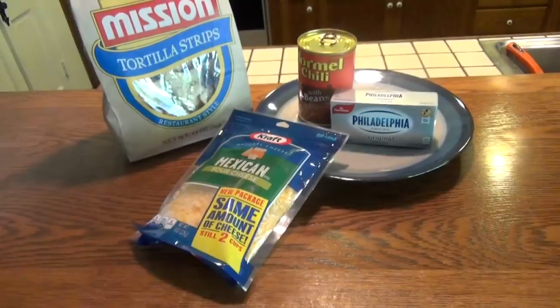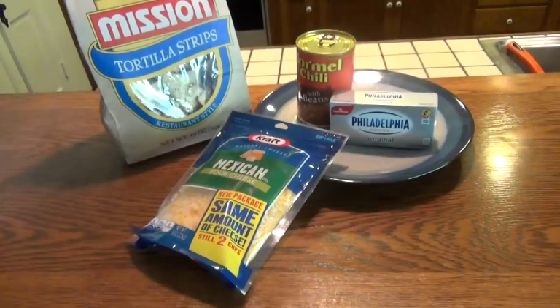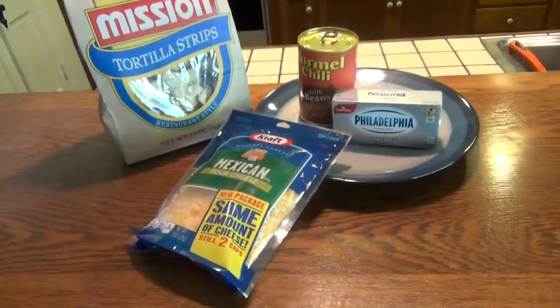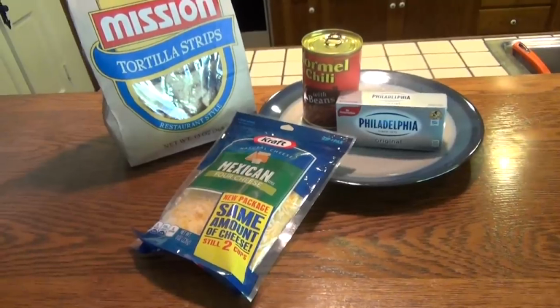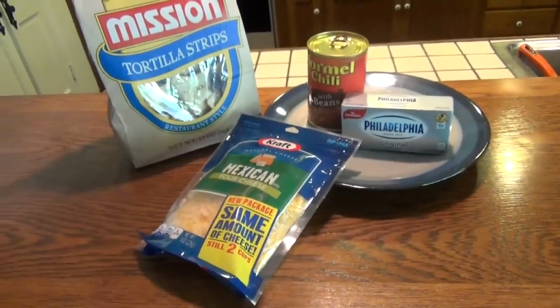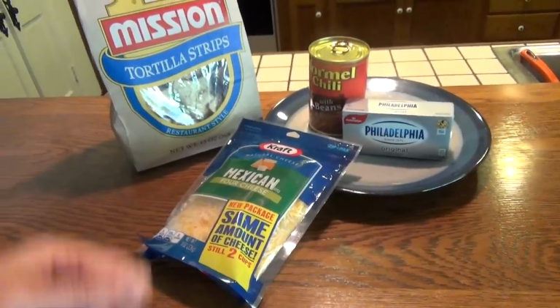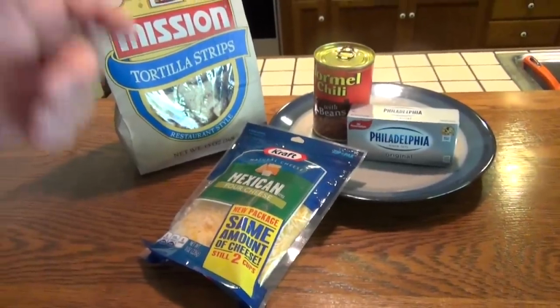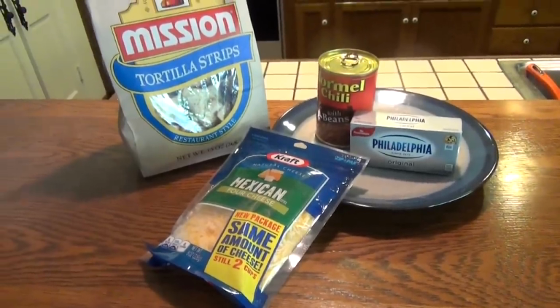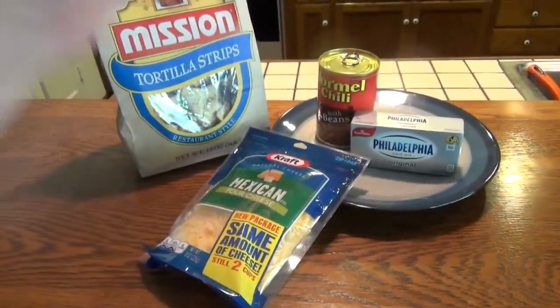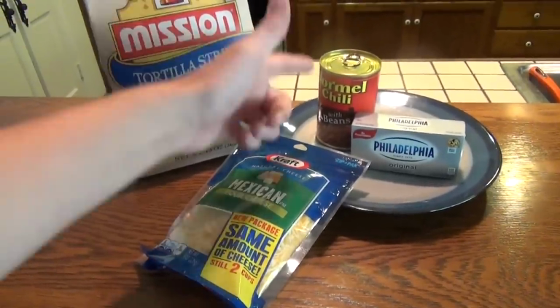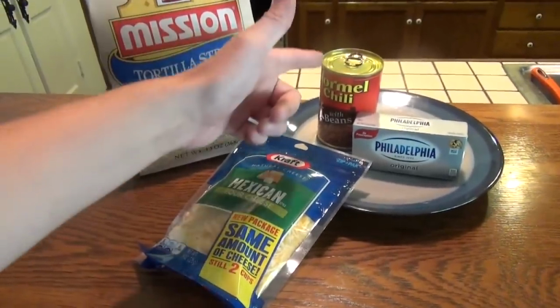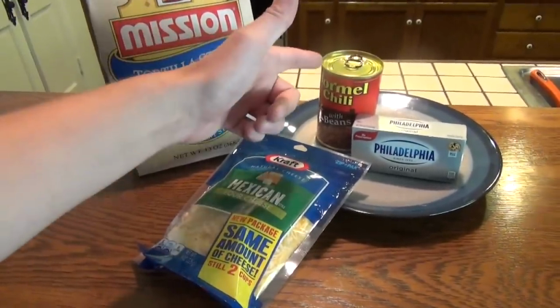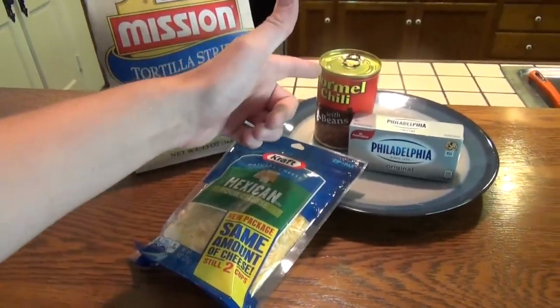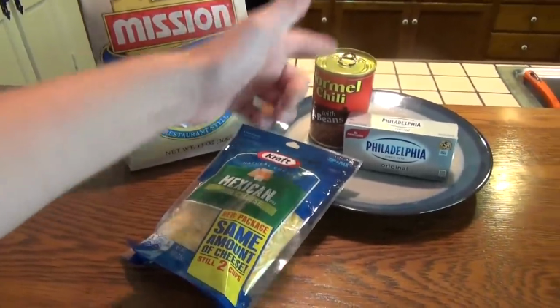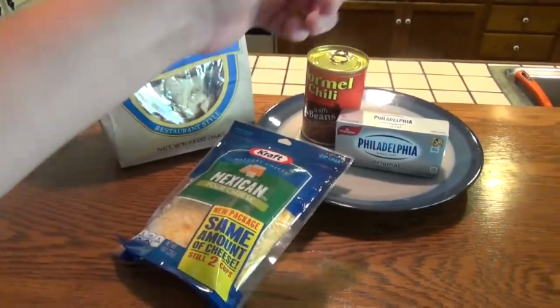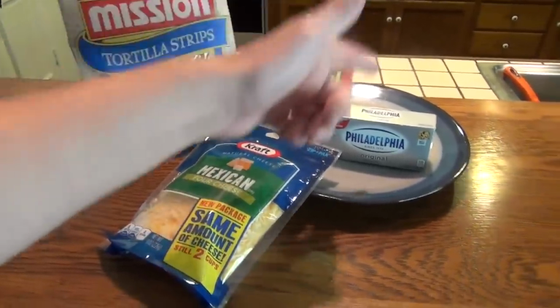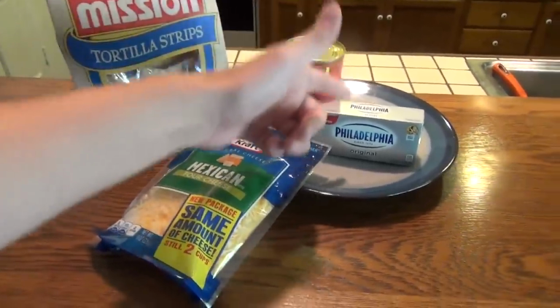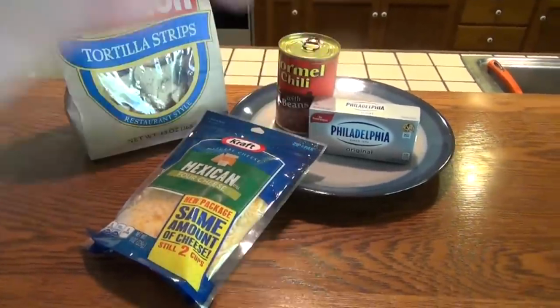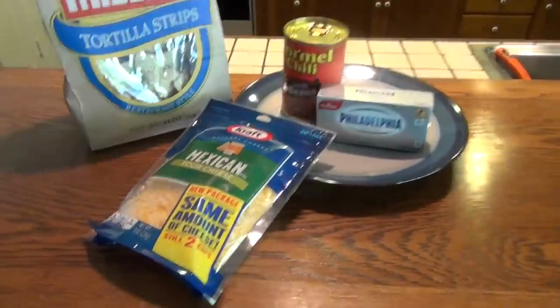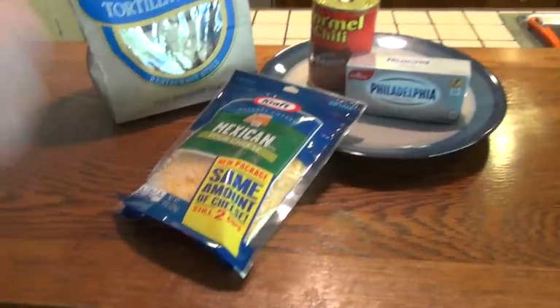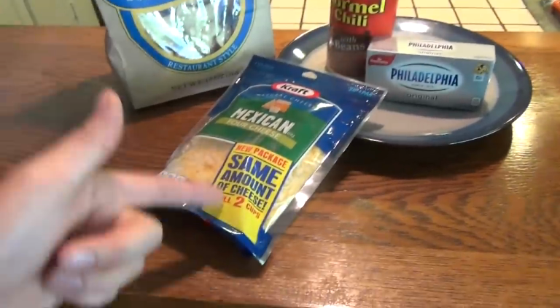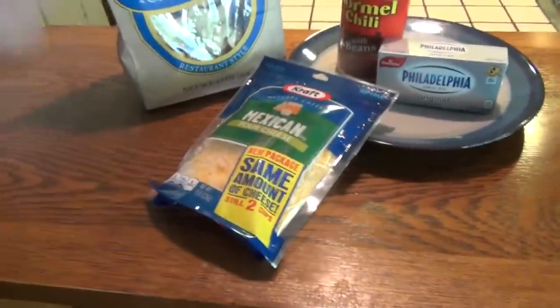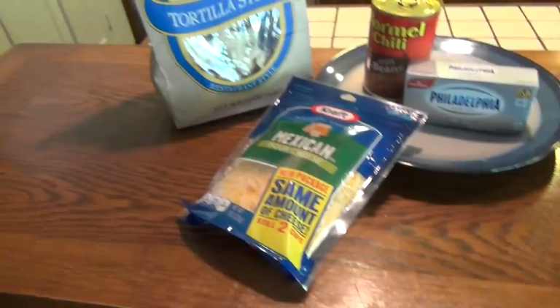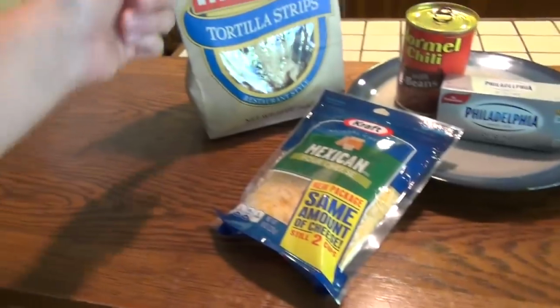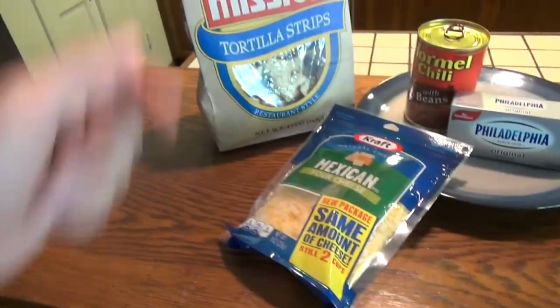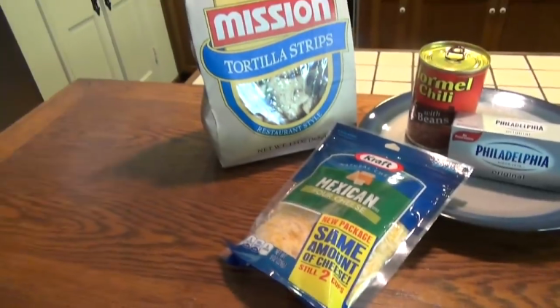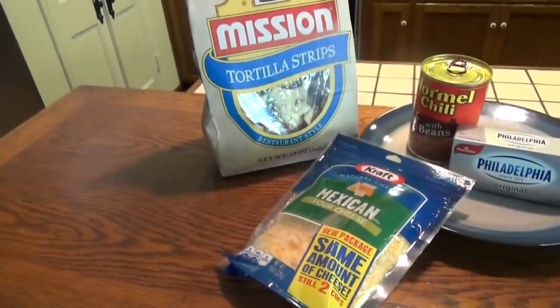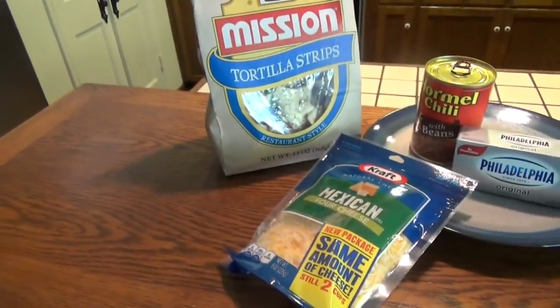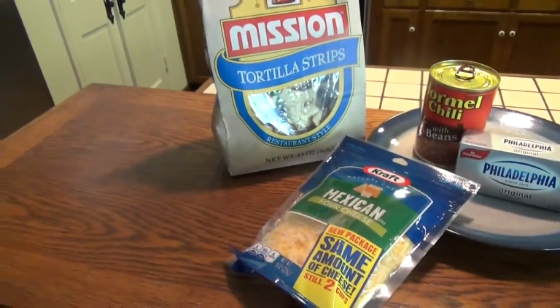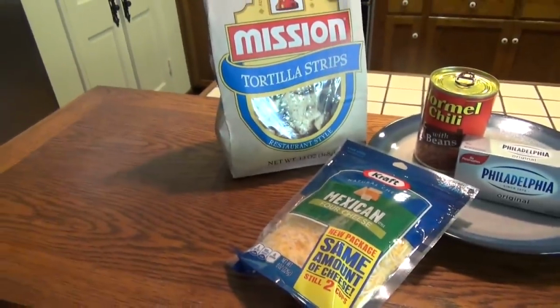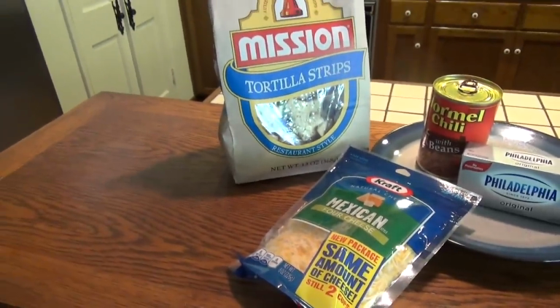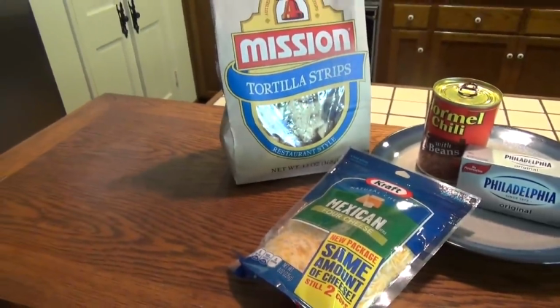Today's ingredients include Hormel chili, cream cheese, cheese, as well as a bag of tortilla chips.